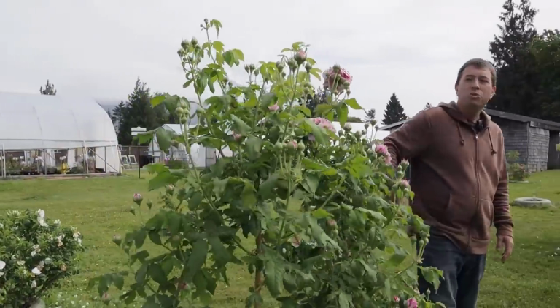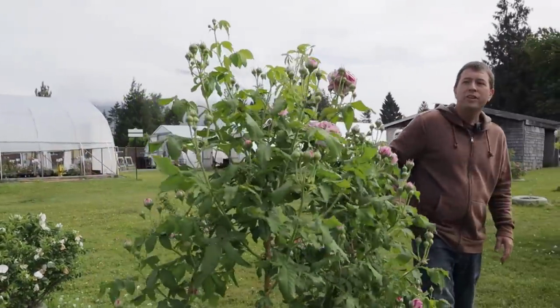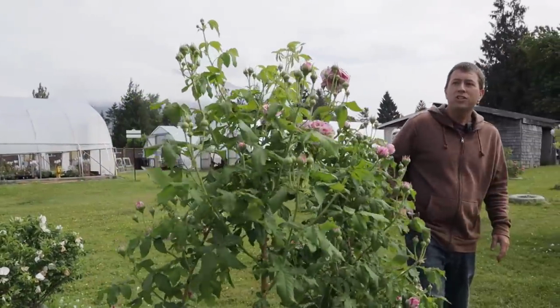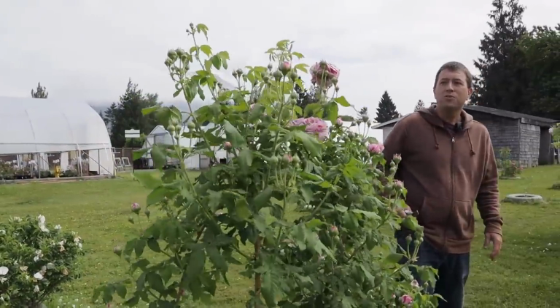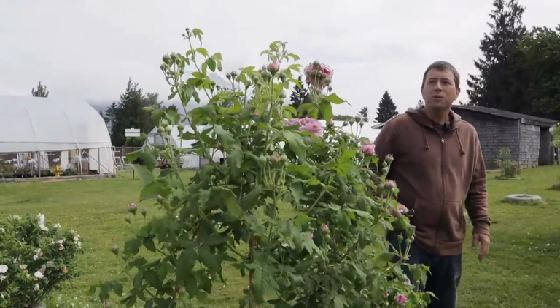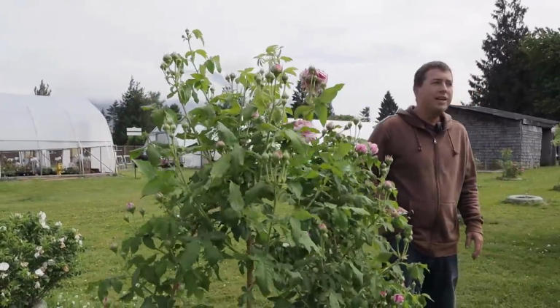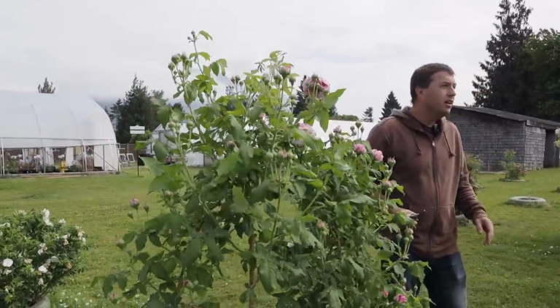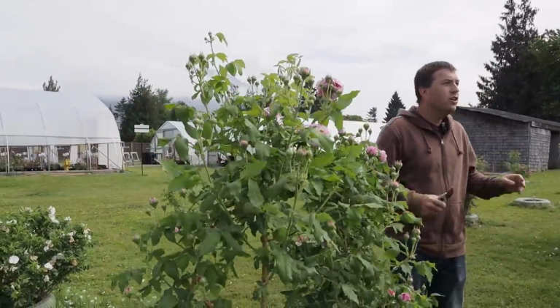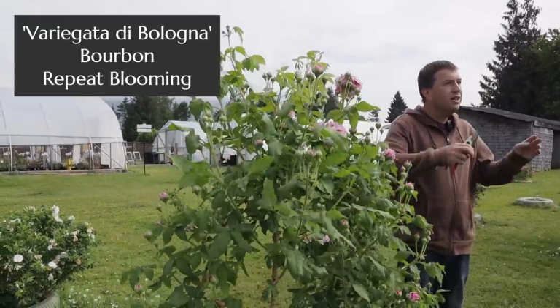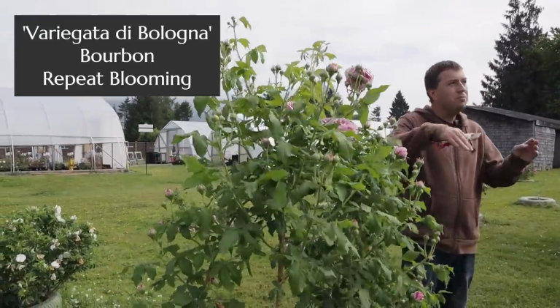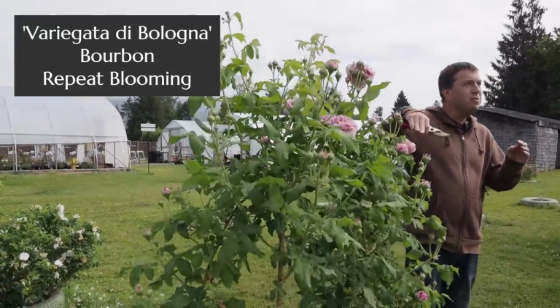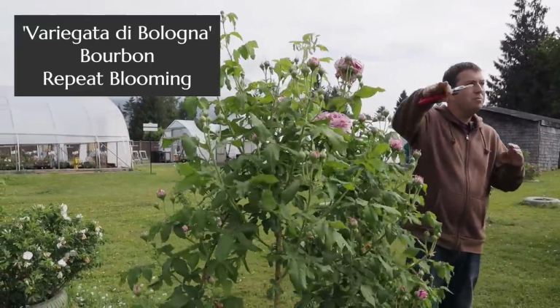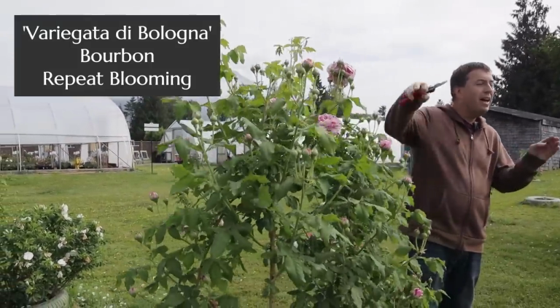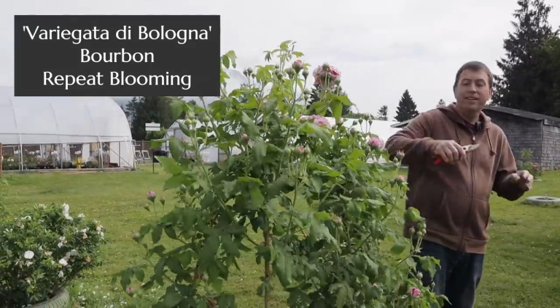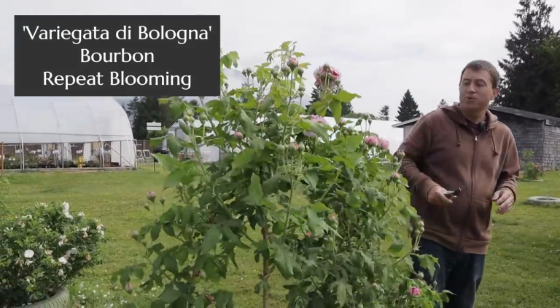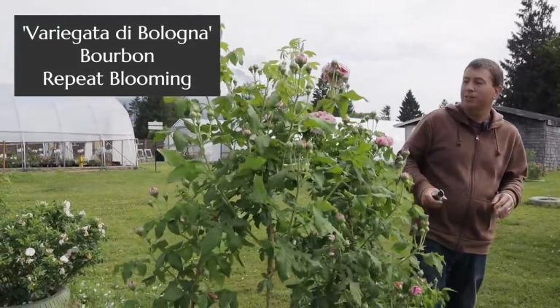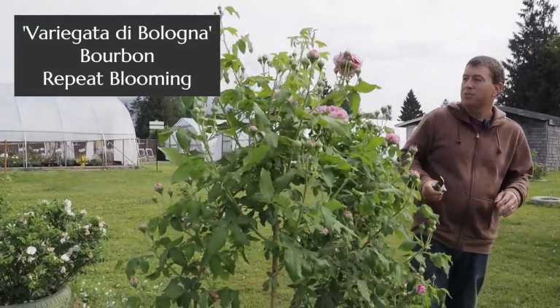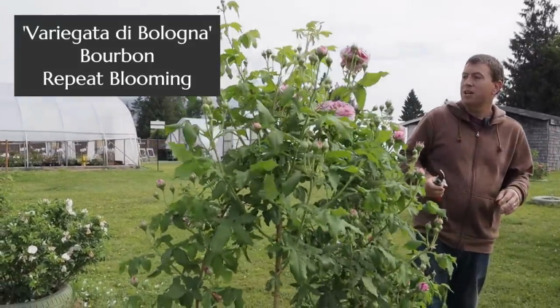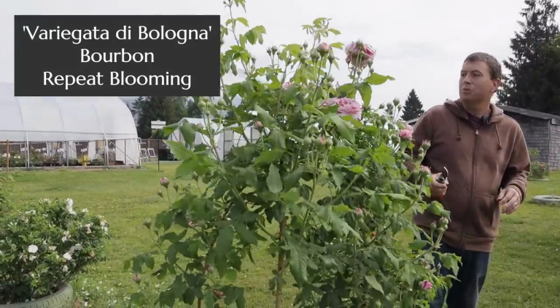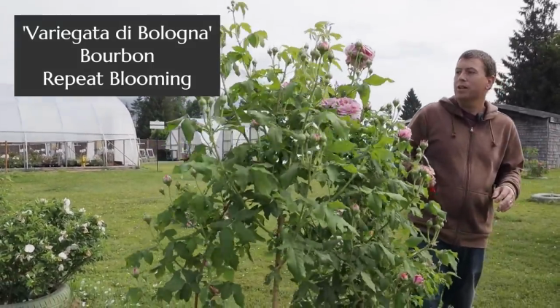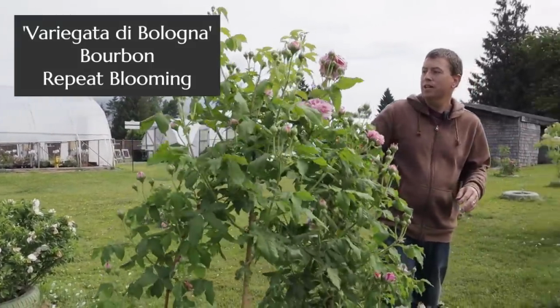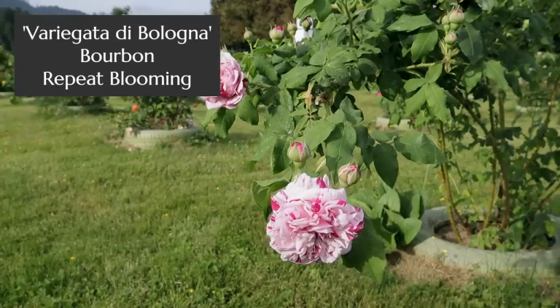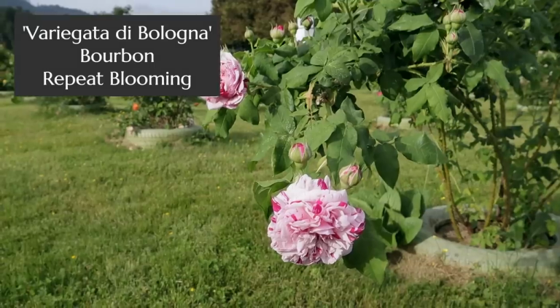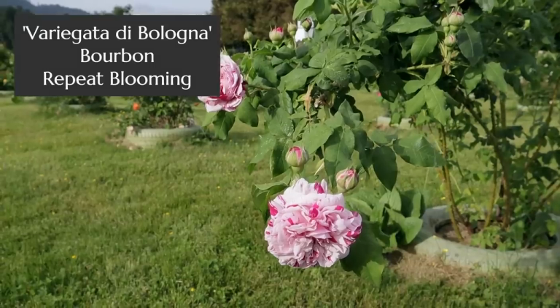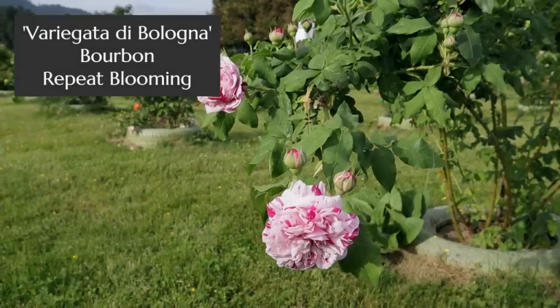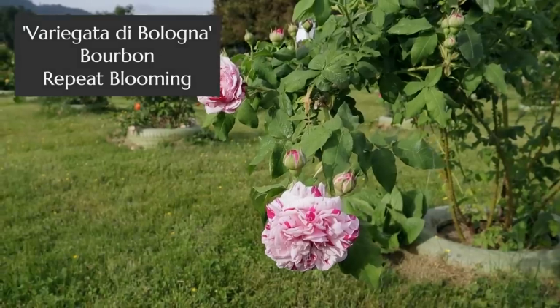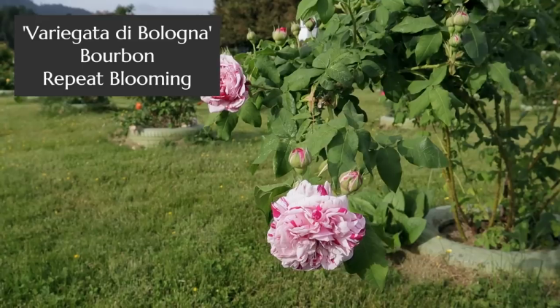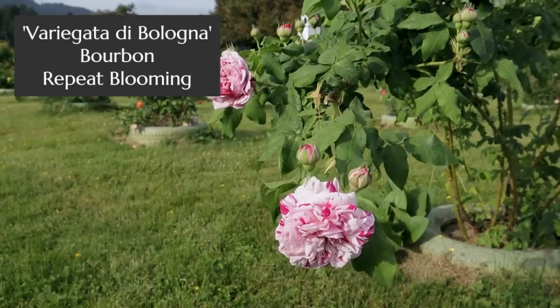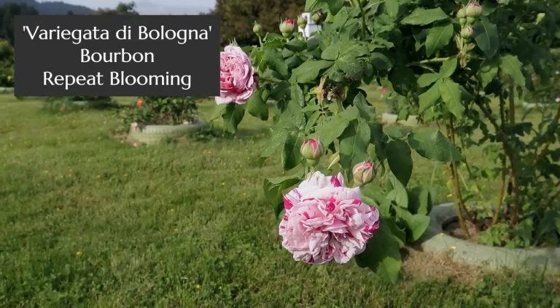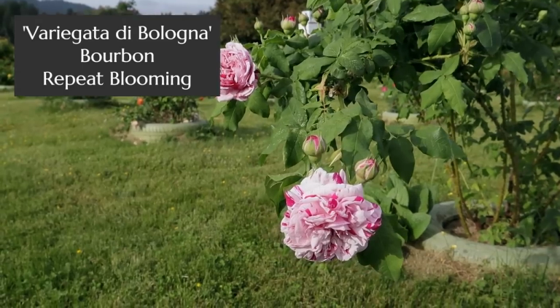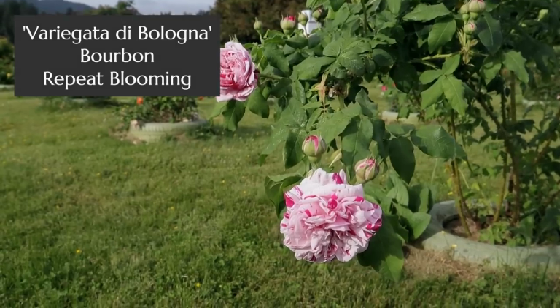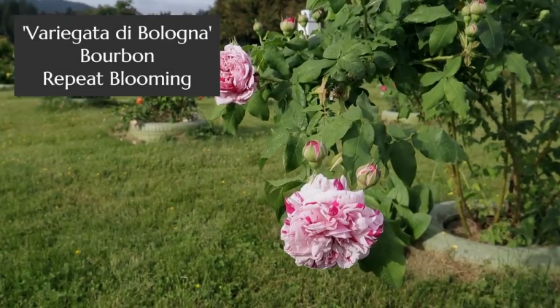Moving not too far away, trying to keep things in a pattern so we don't have to do too much walking. This one is called Variegata di Bologna.